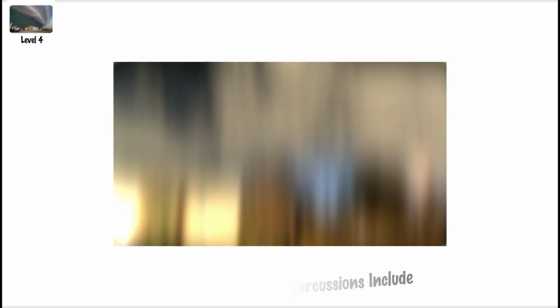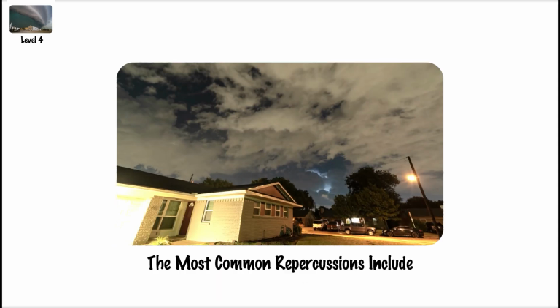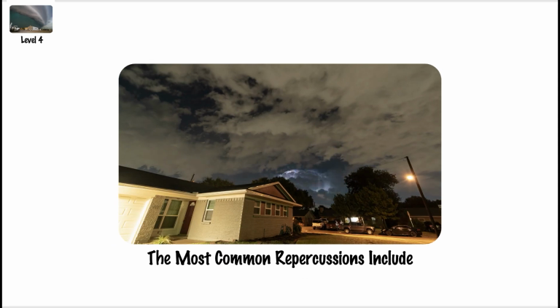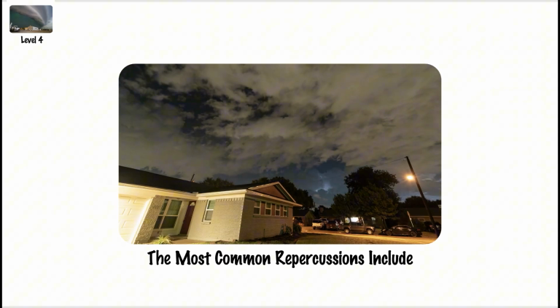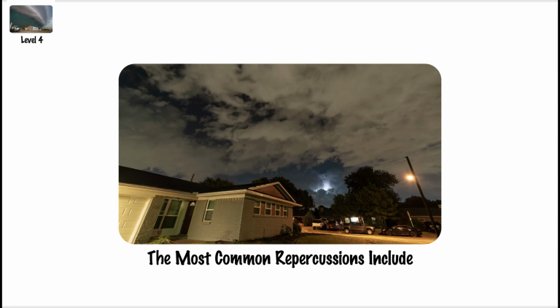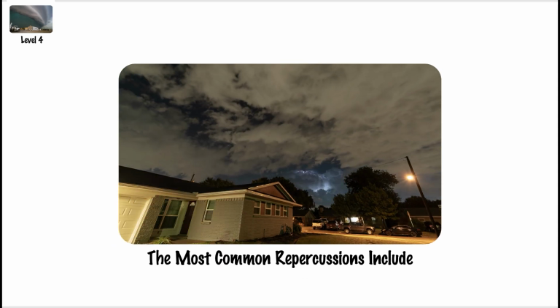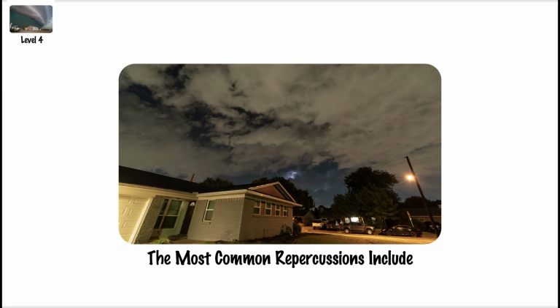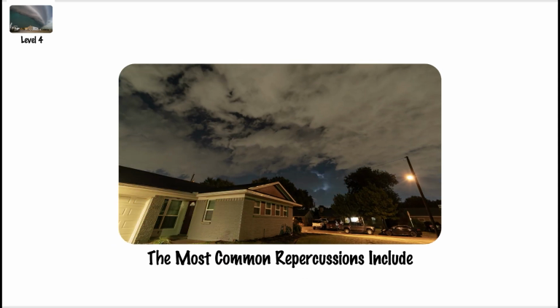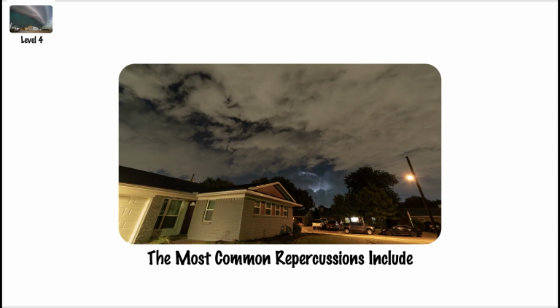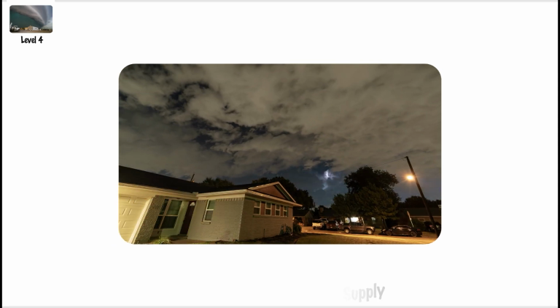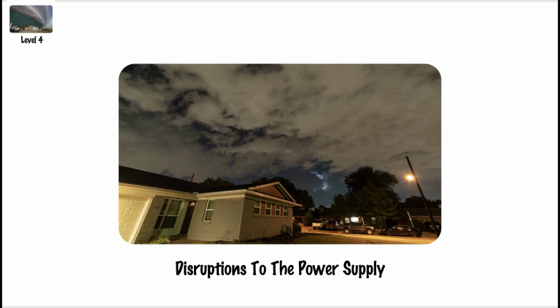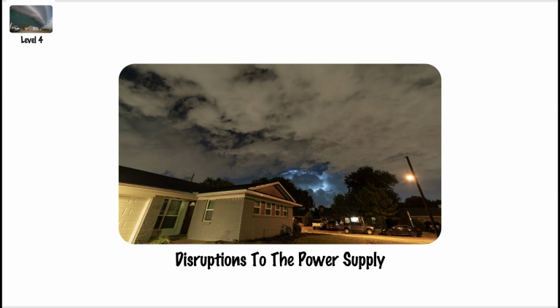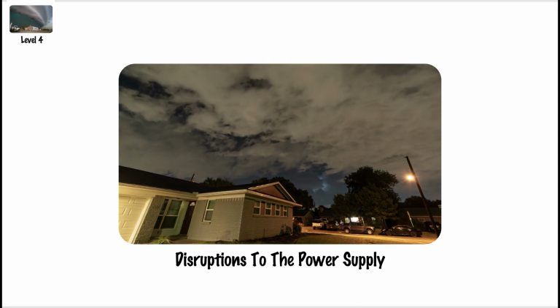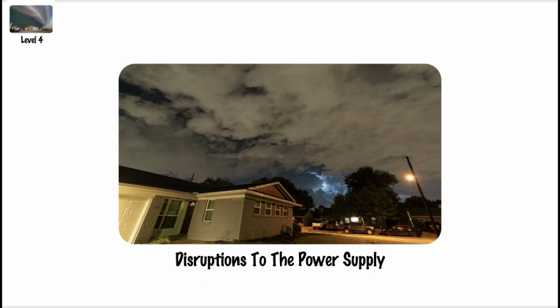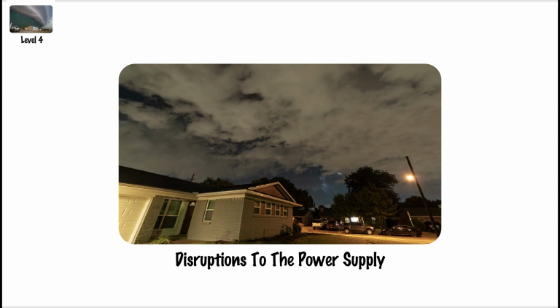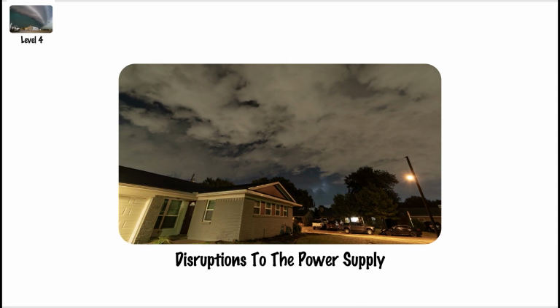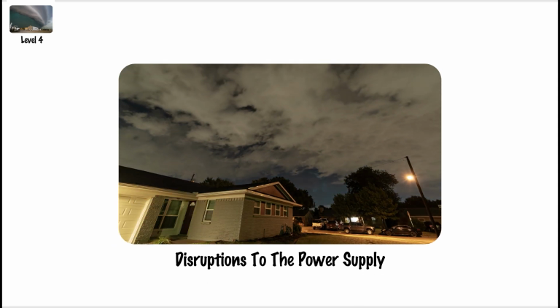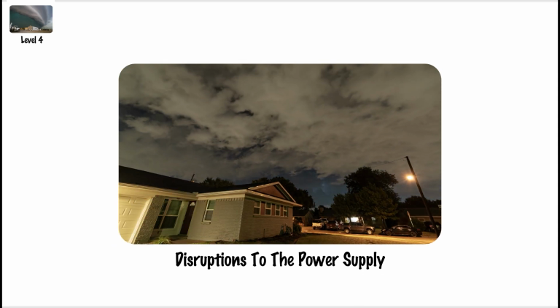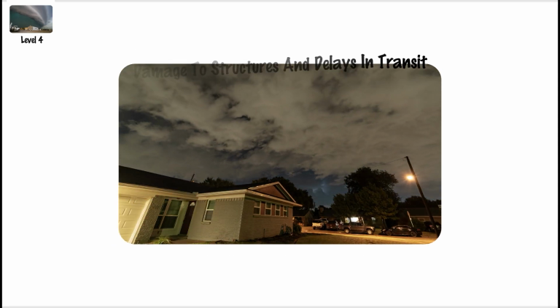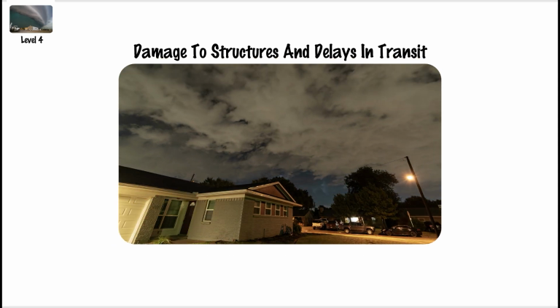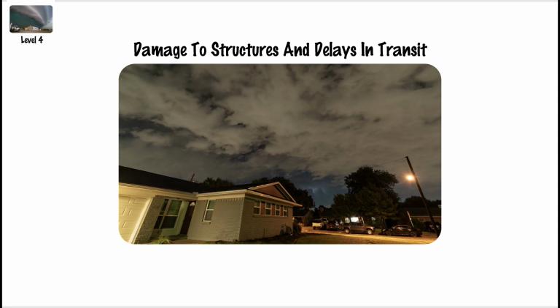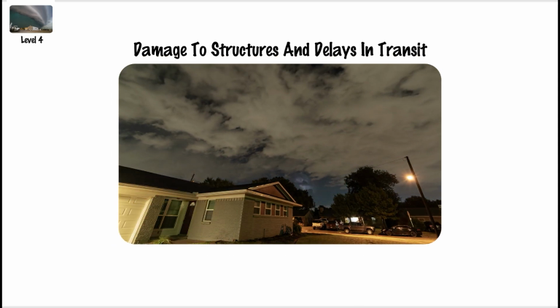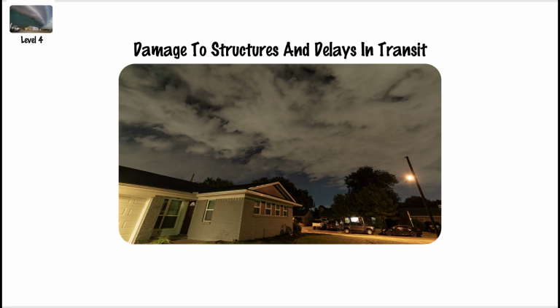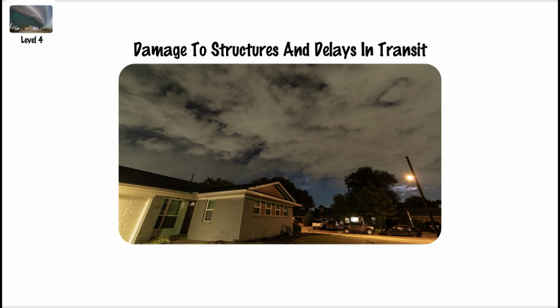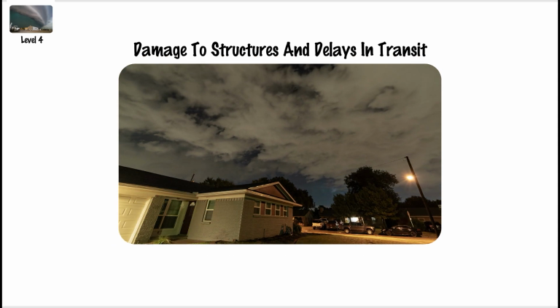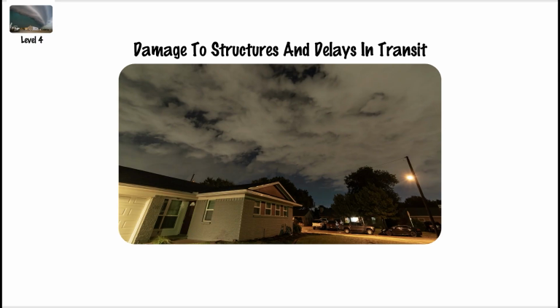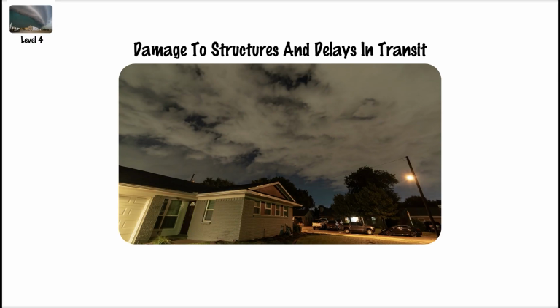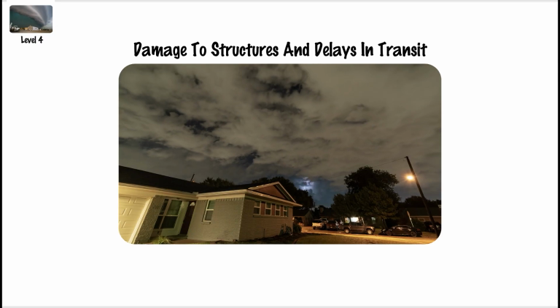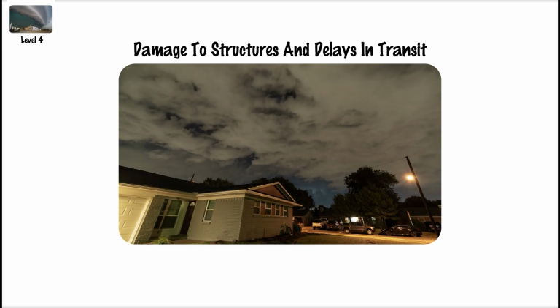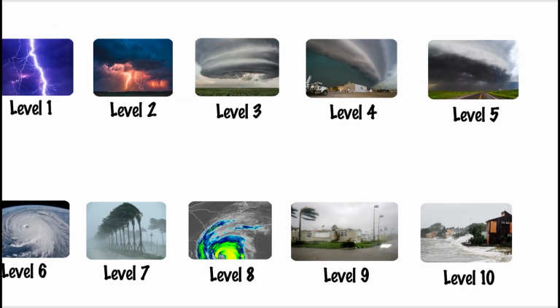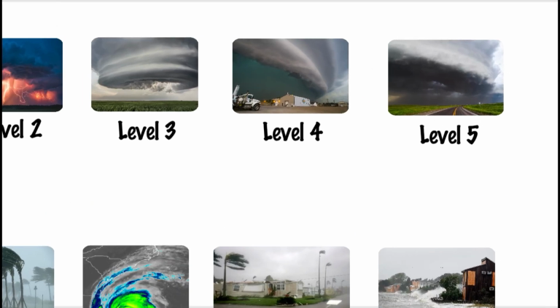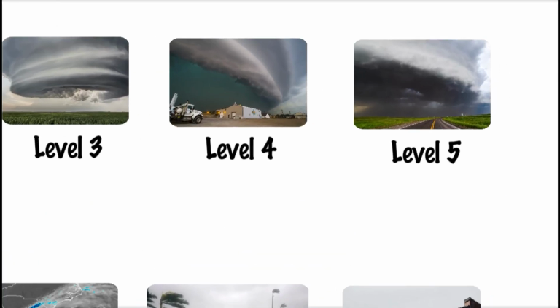The most common repercussions include disruptions to the power supply, damage to structures, and delays in transit.